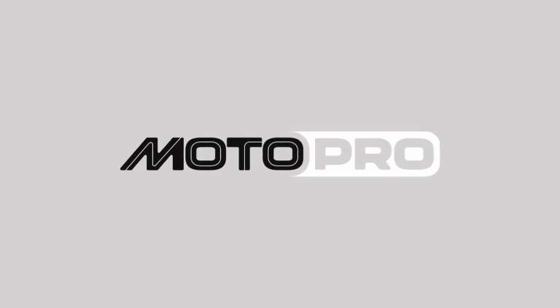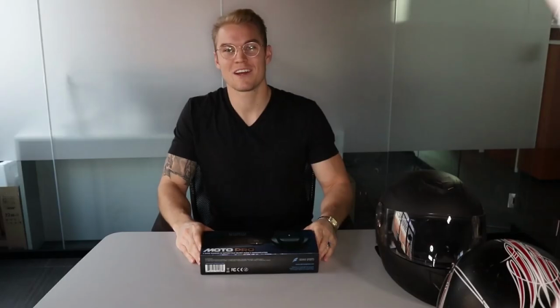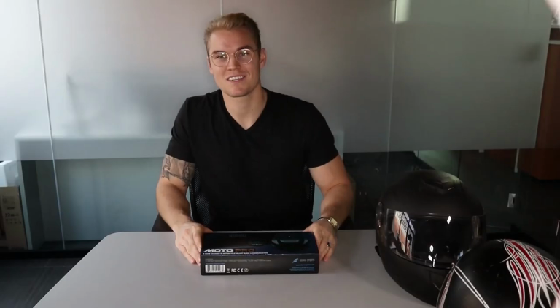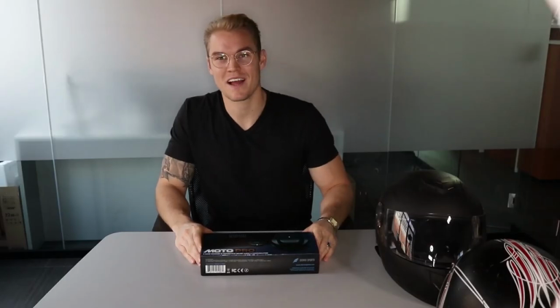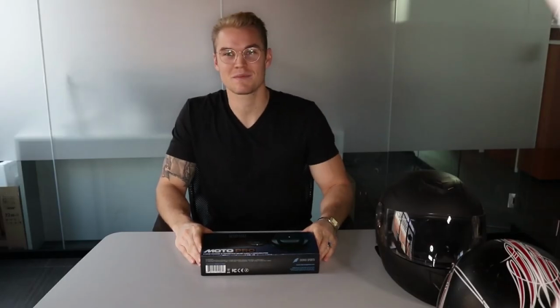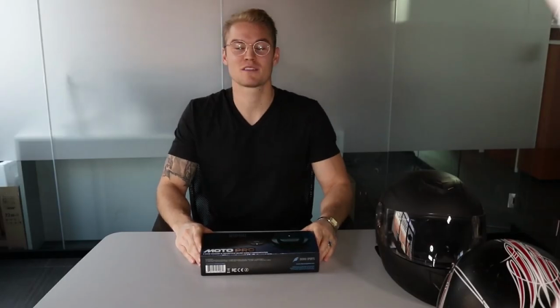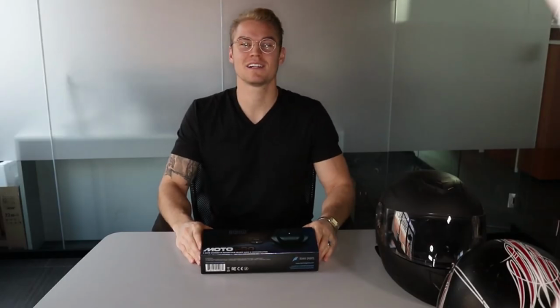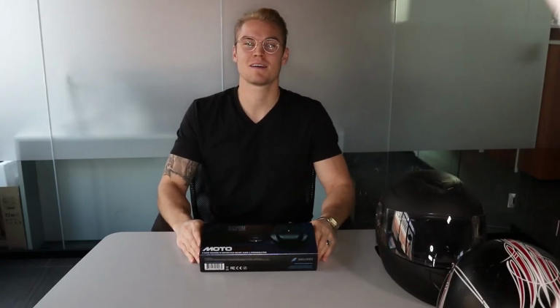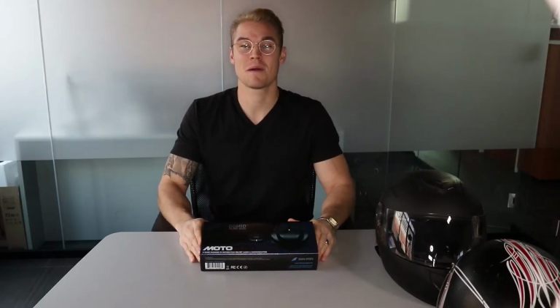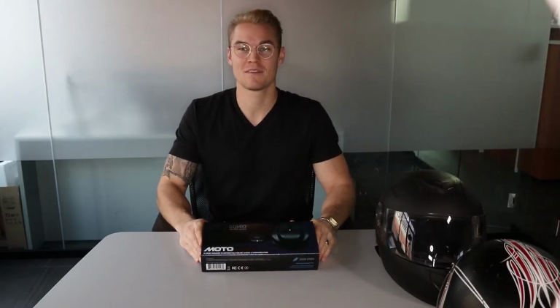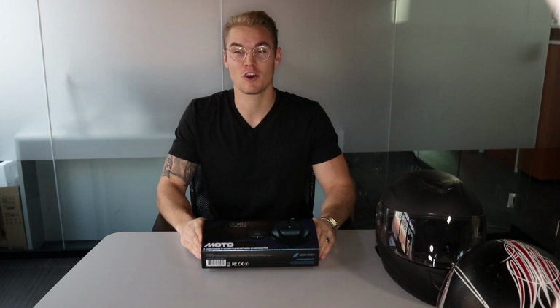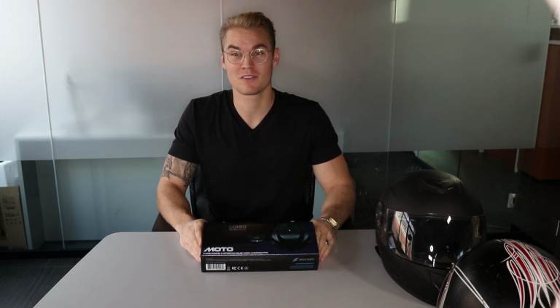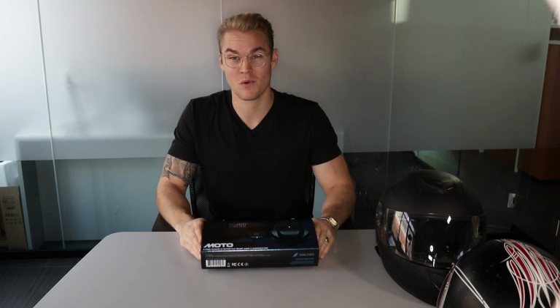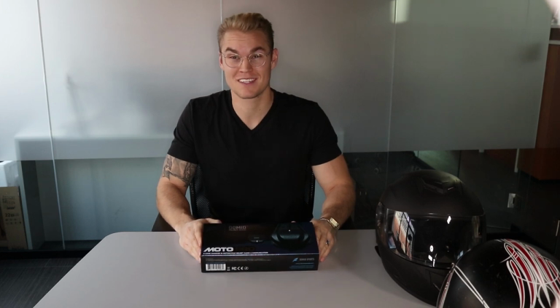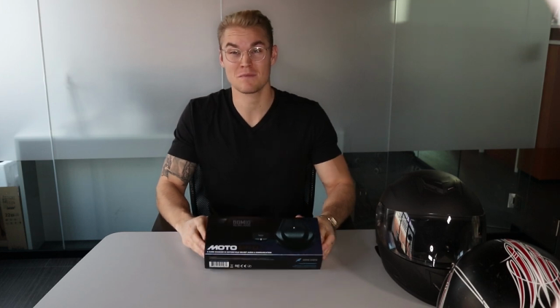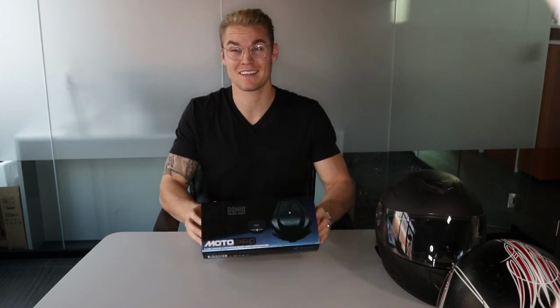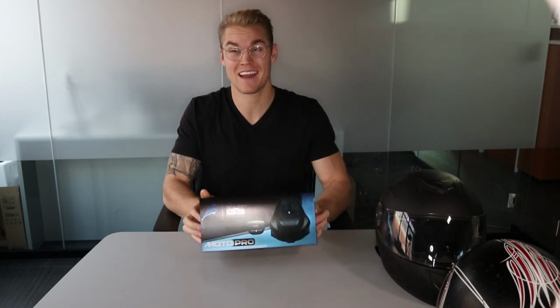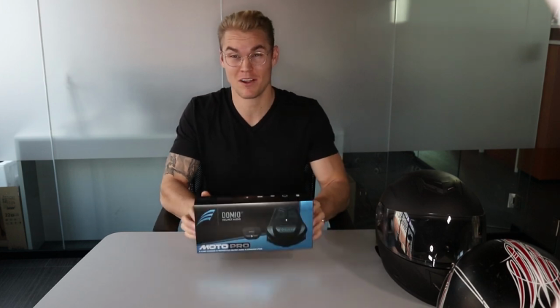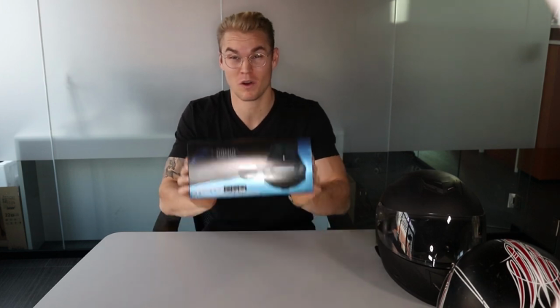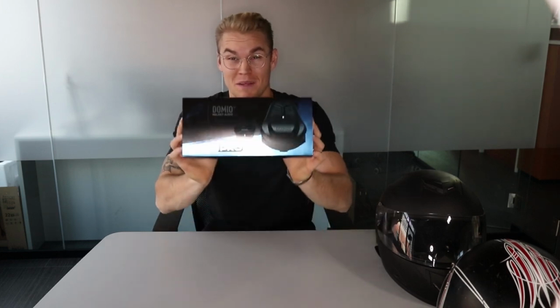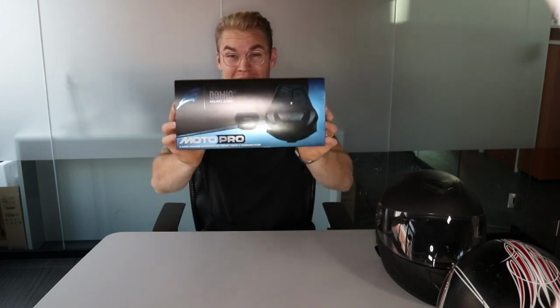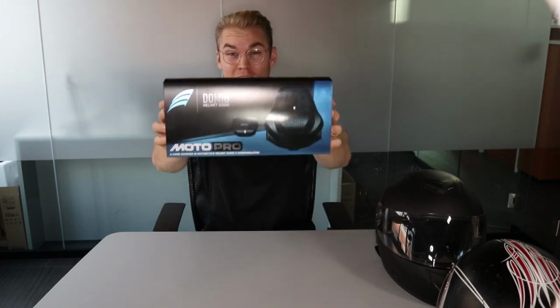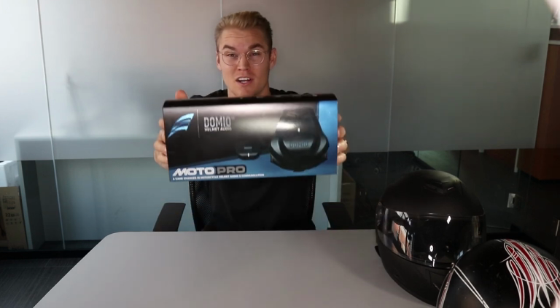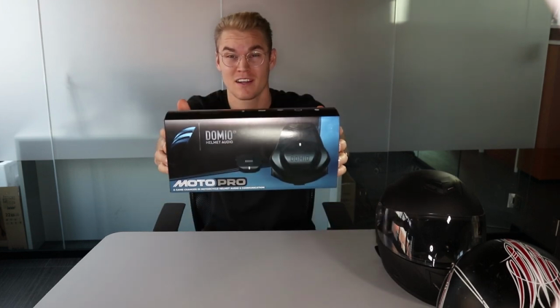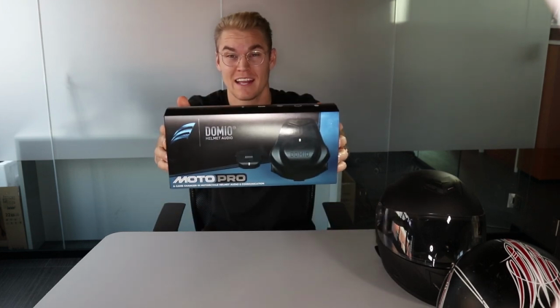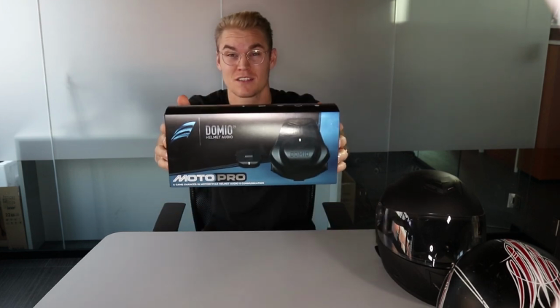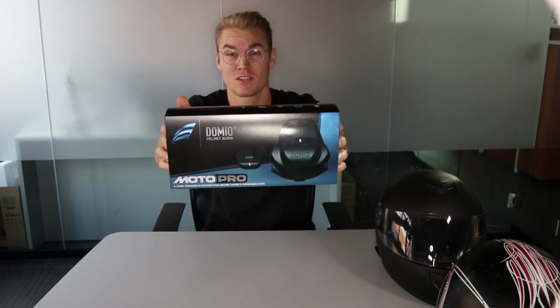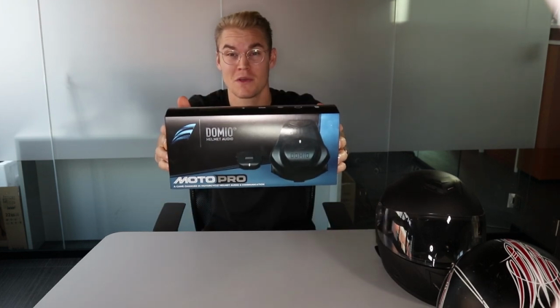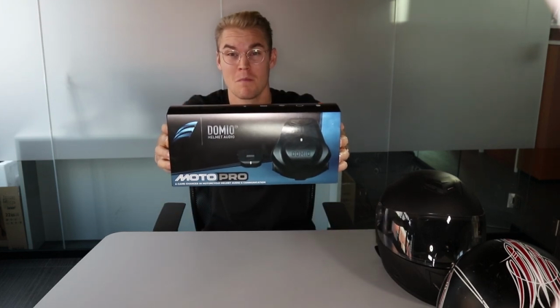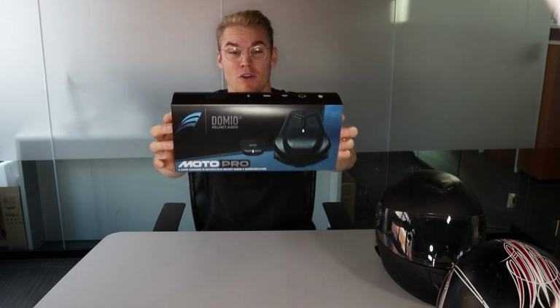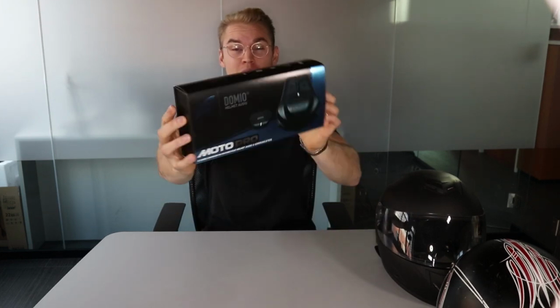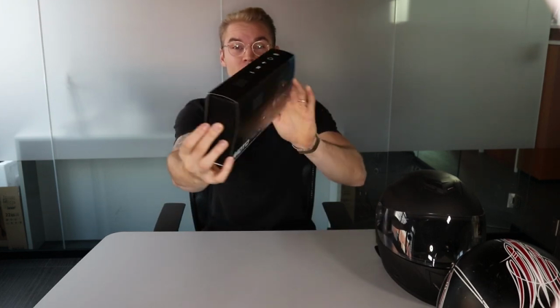Hey, what's up guys? My name is Felix. I'm a member of the Domeo sports team and today we're going to be taking a look into the Domeo Moto Pro.